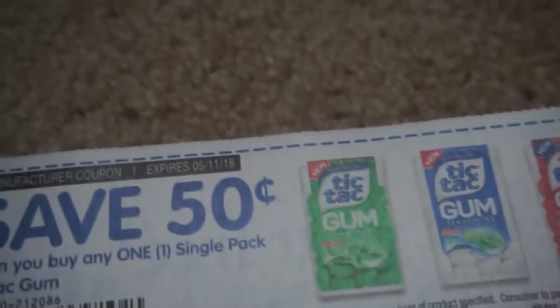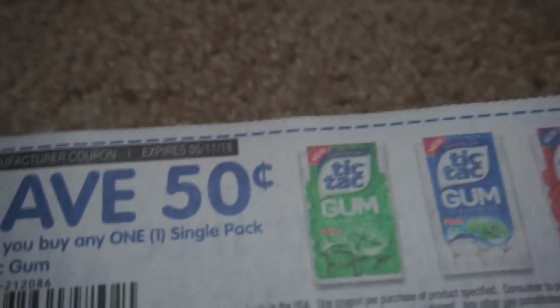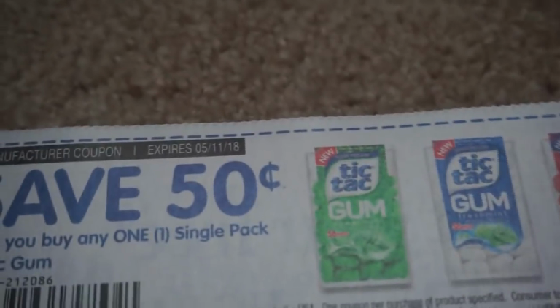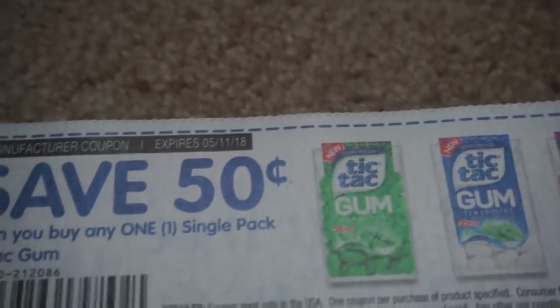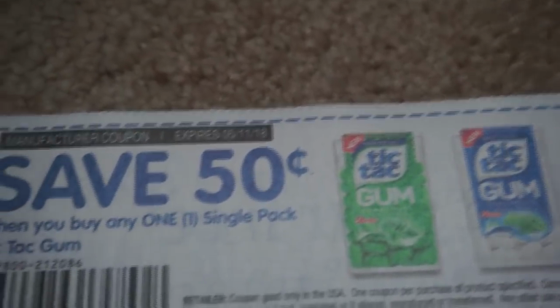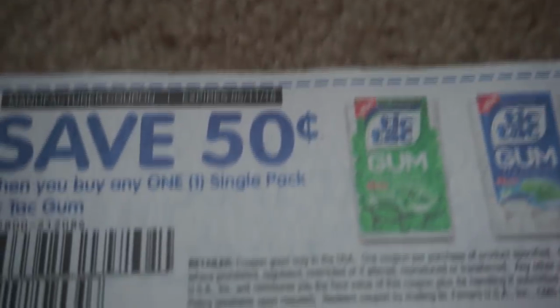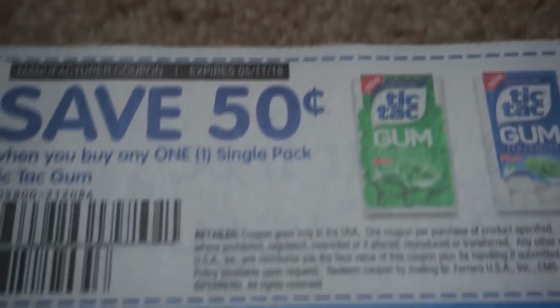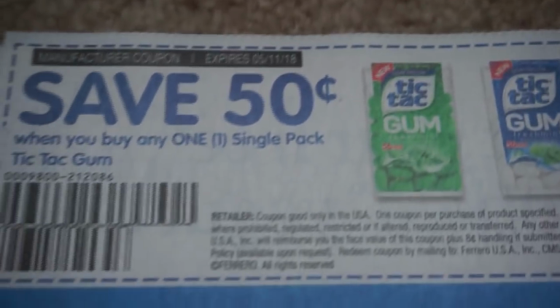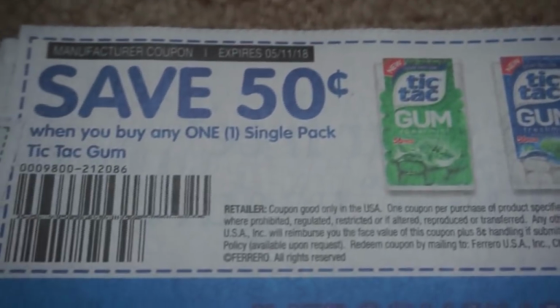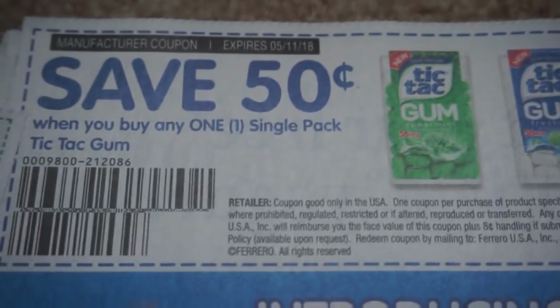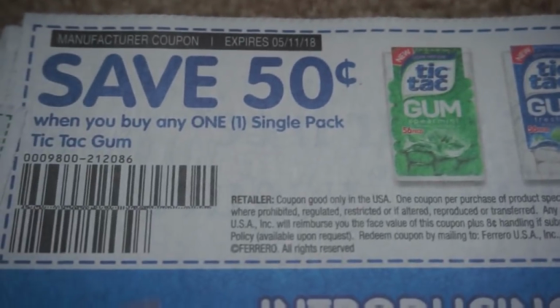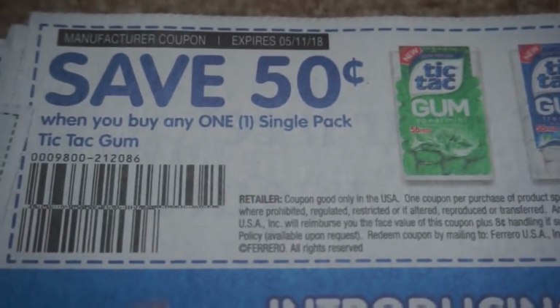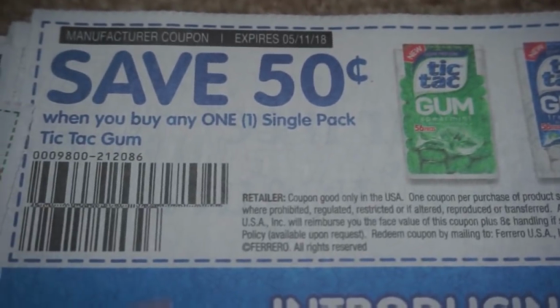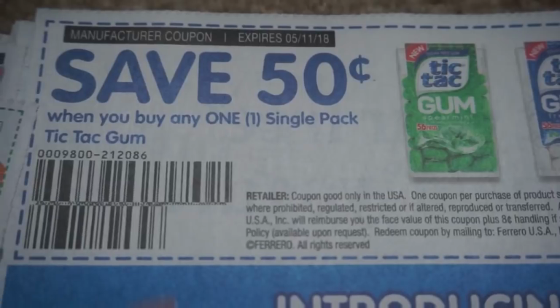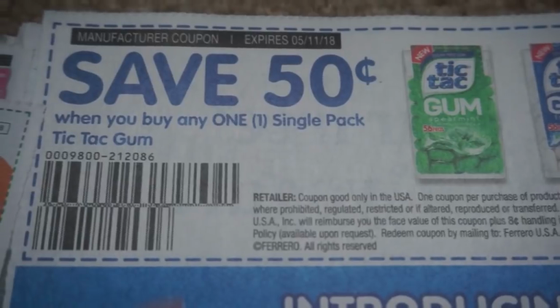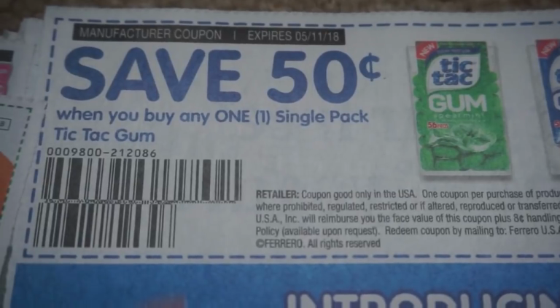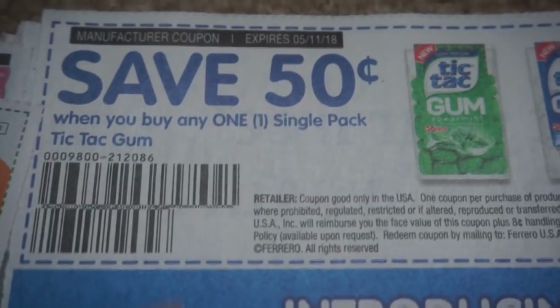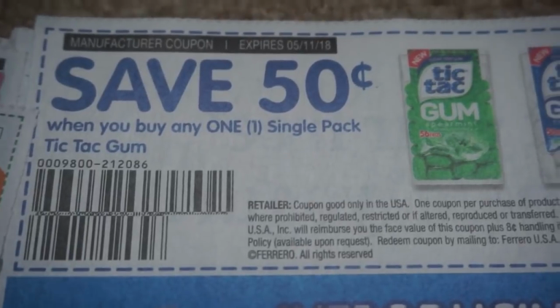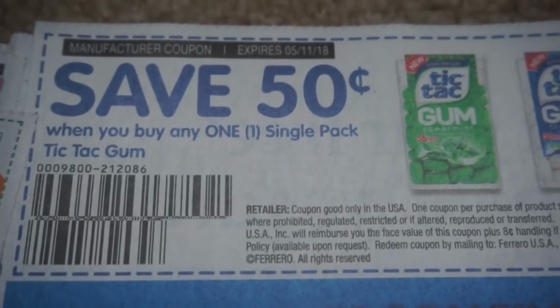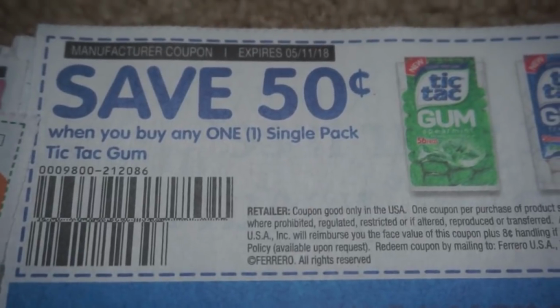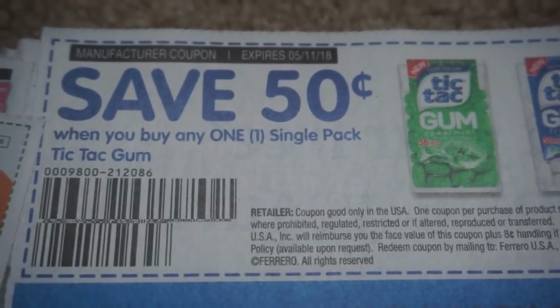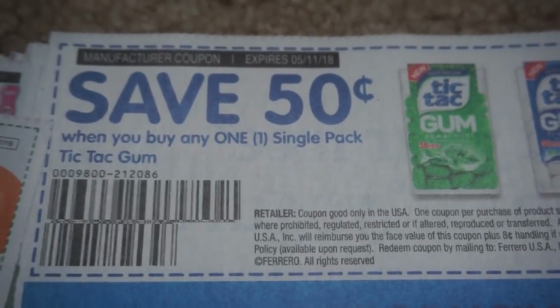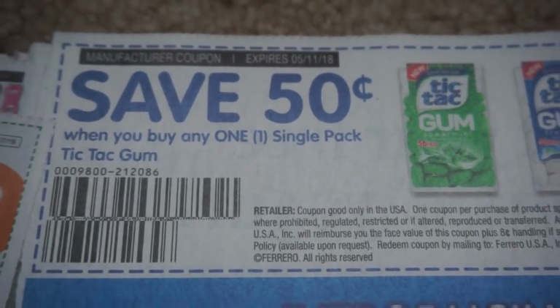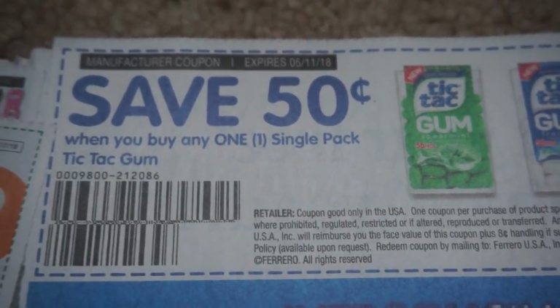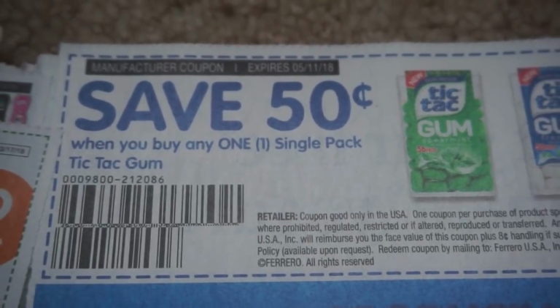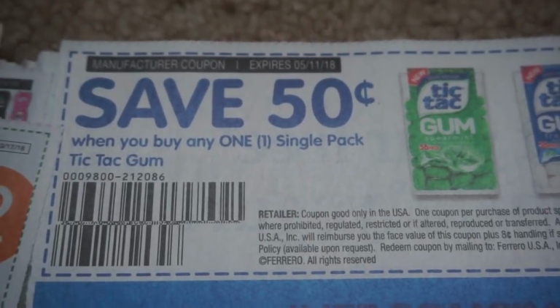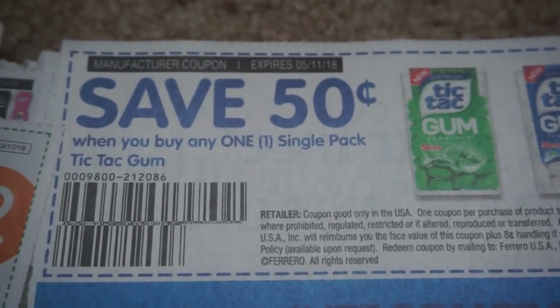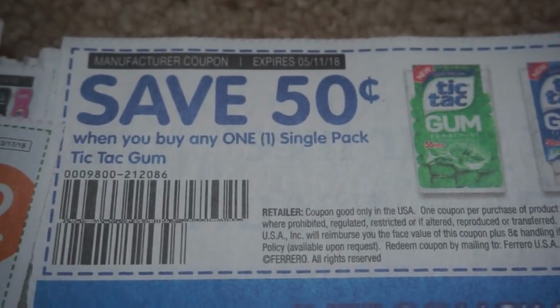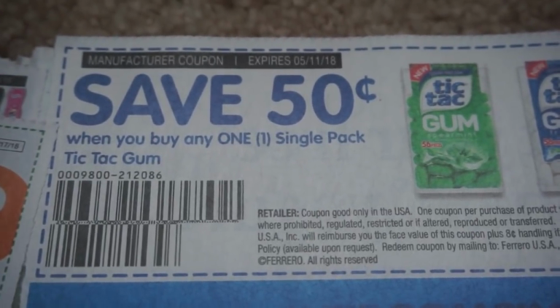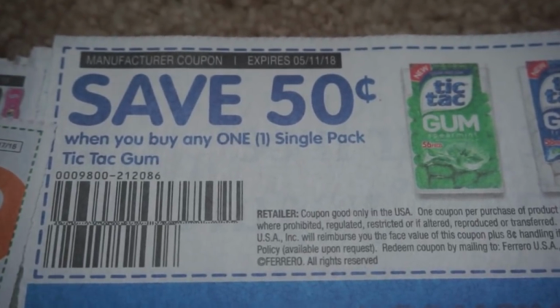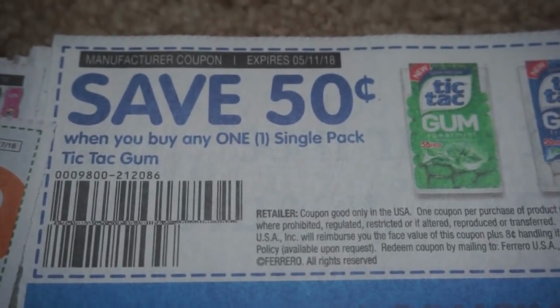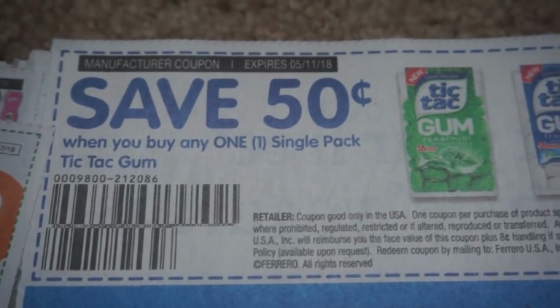Here is a Tic Tac Gum coupon, 50 cents off of a single pack.